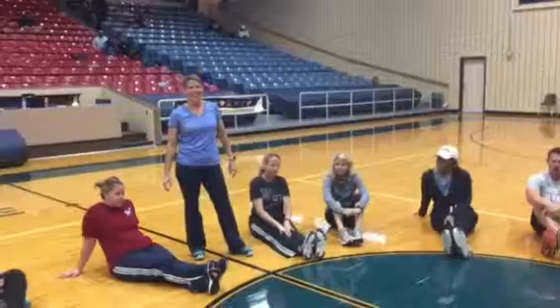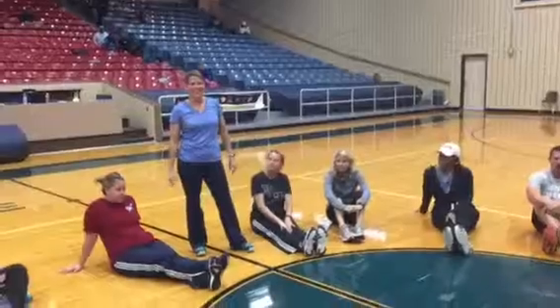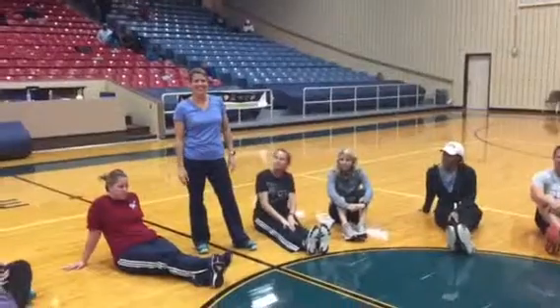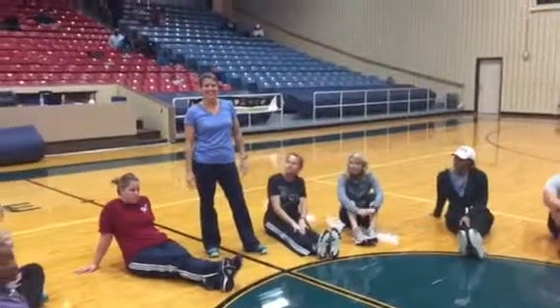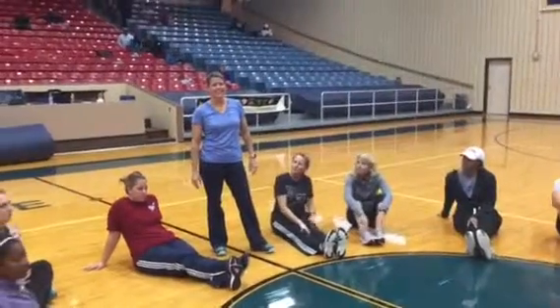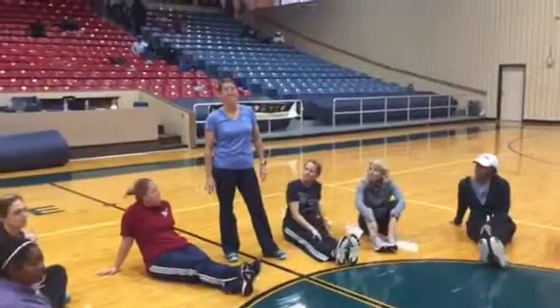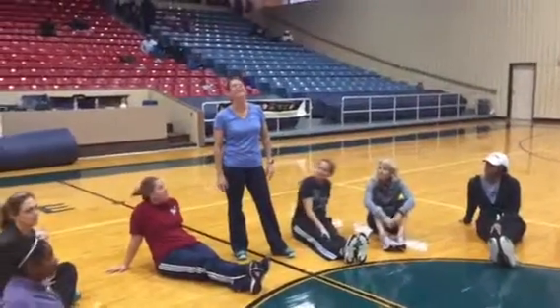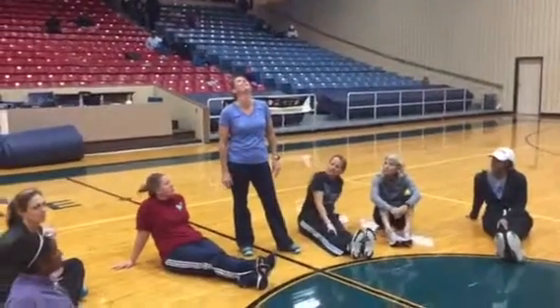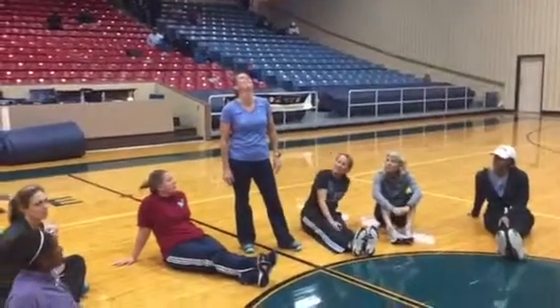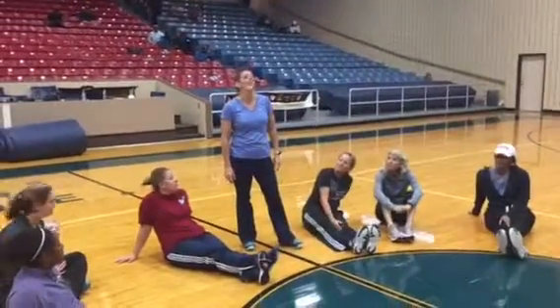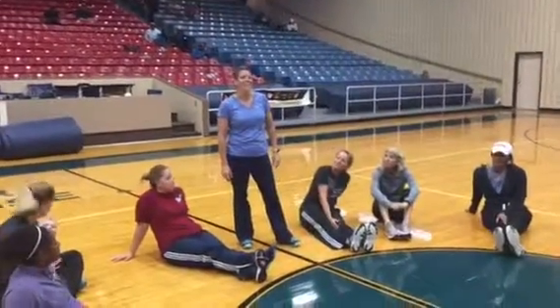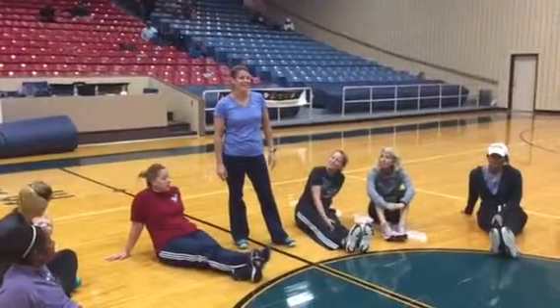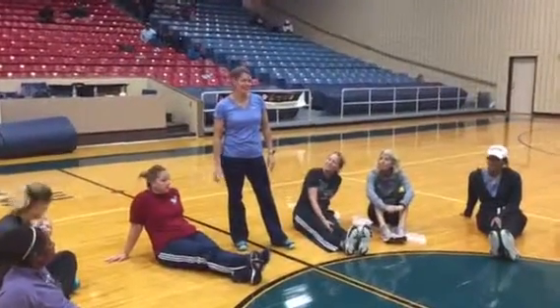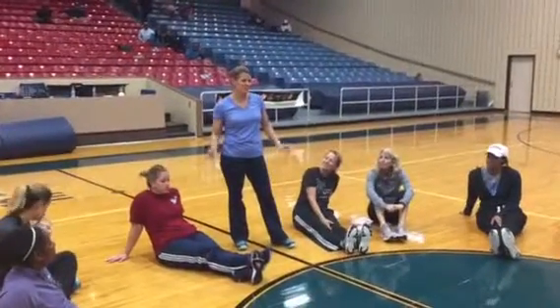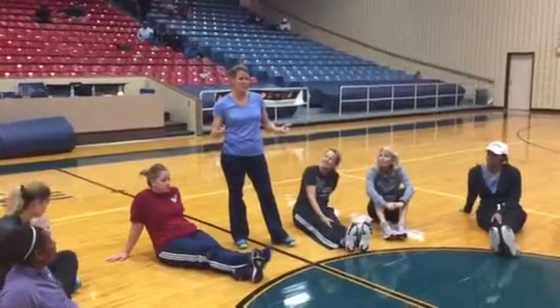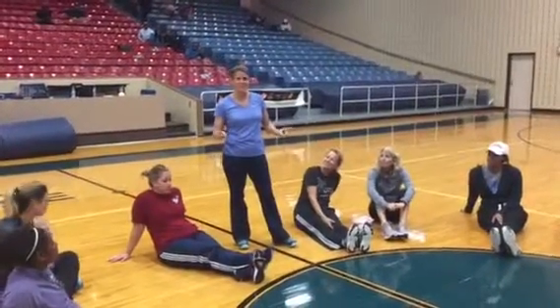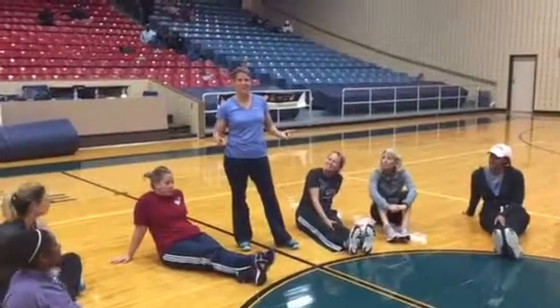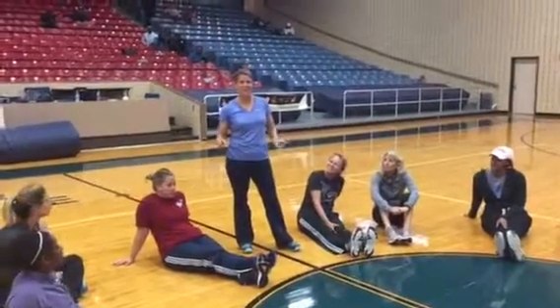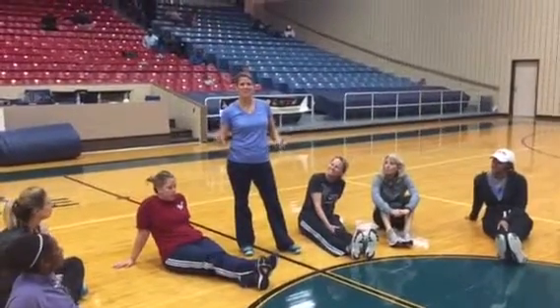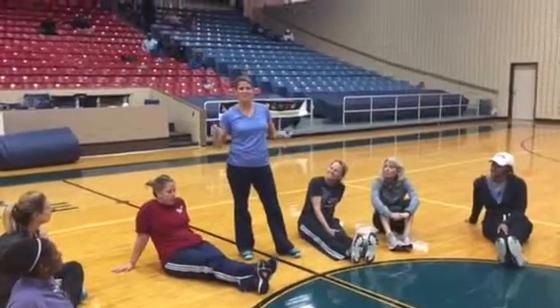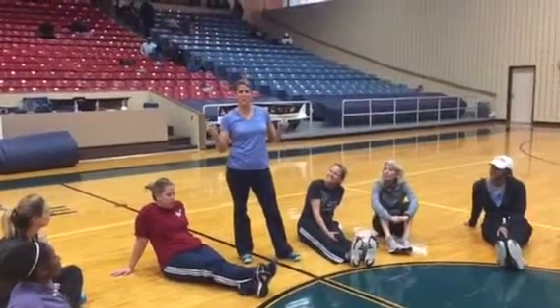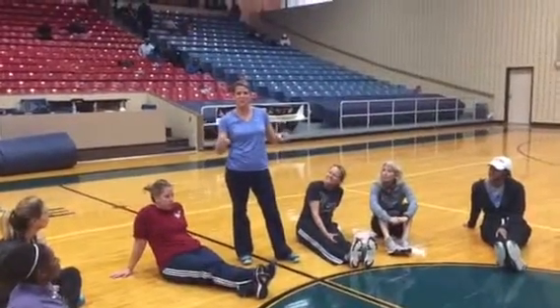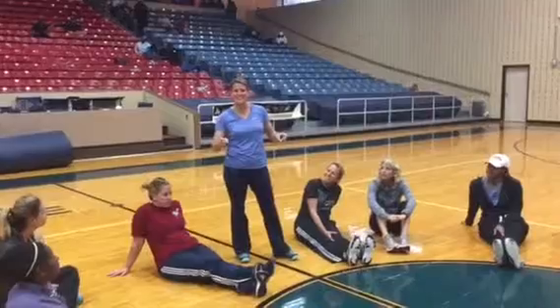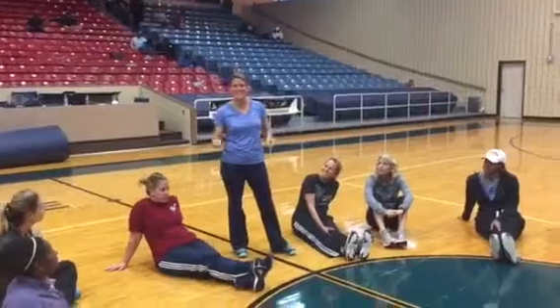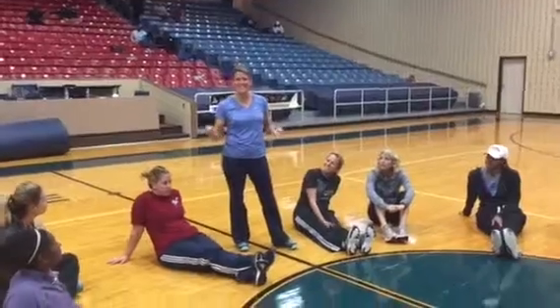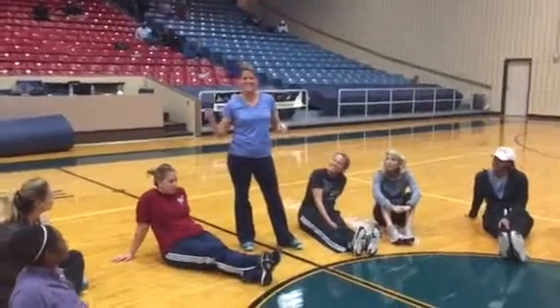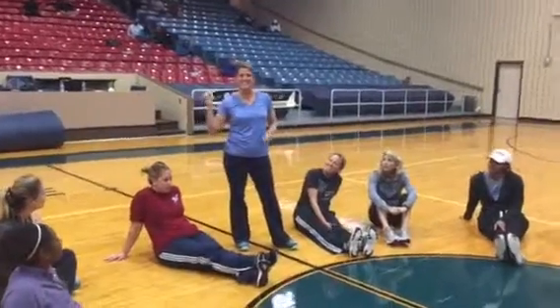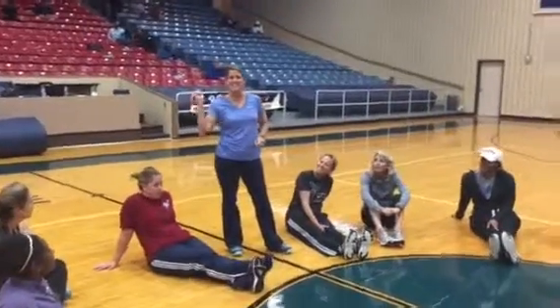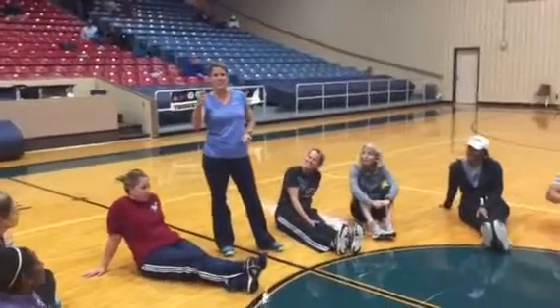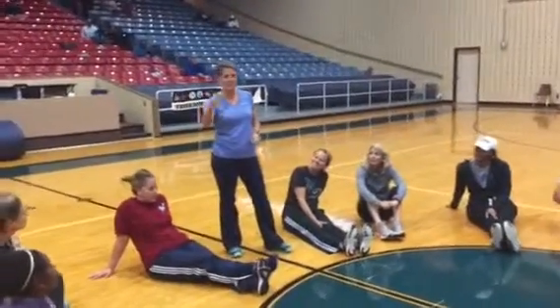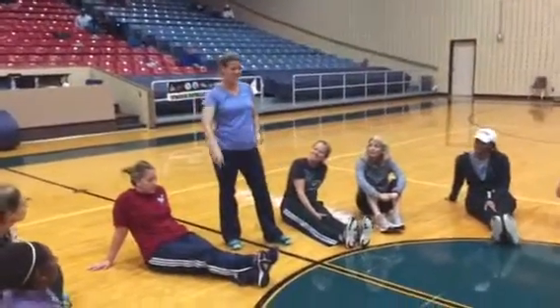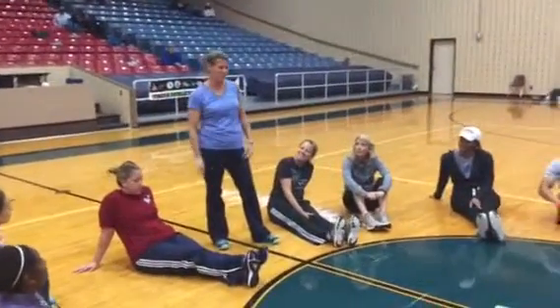Where are you from and what do you guys come up with? I'm Jill Raymond. I'm from Rosenberg, Texas, and I teach at First Colony Middle School.